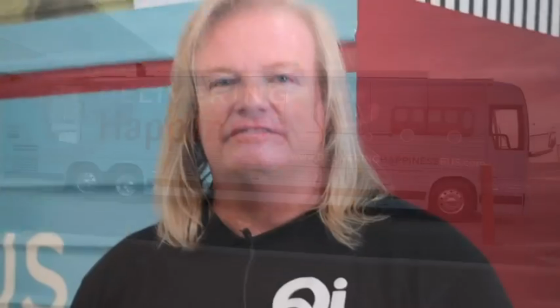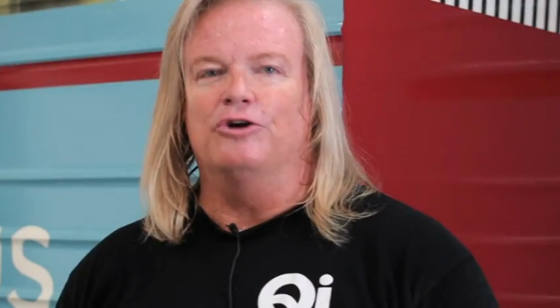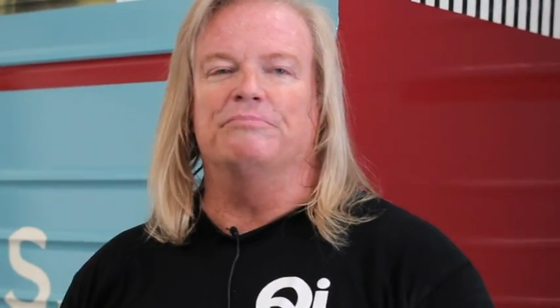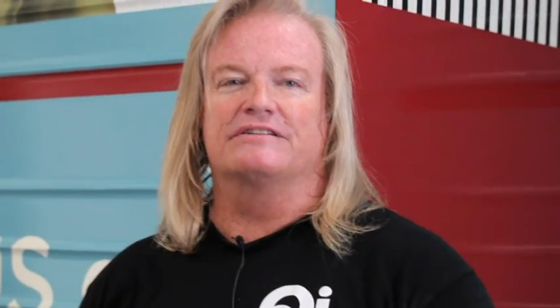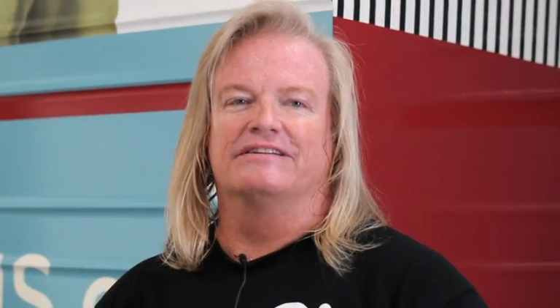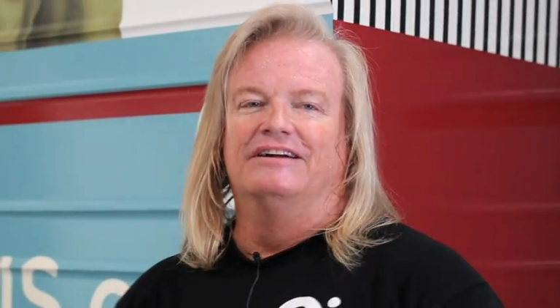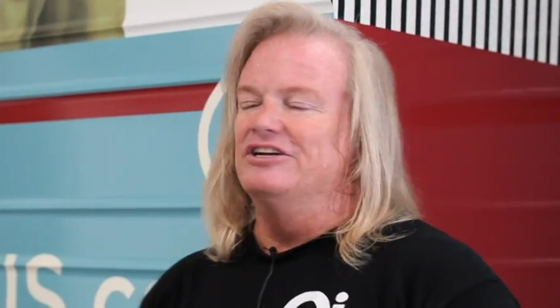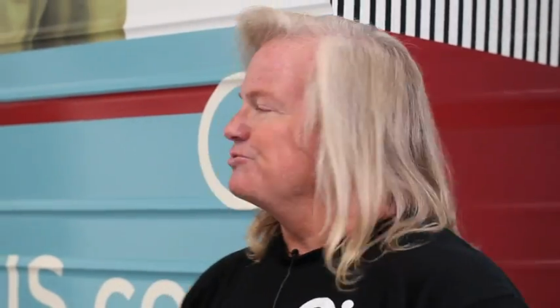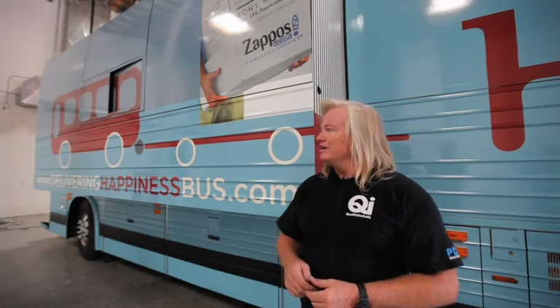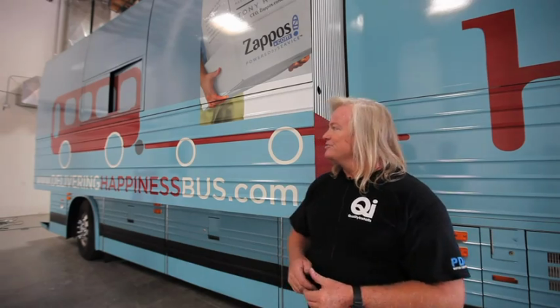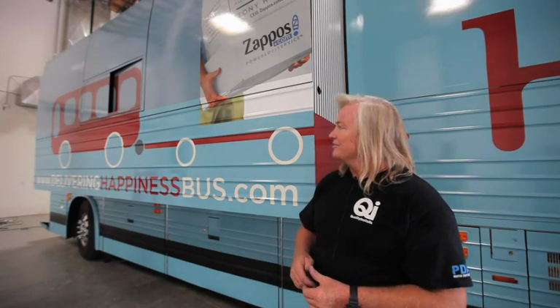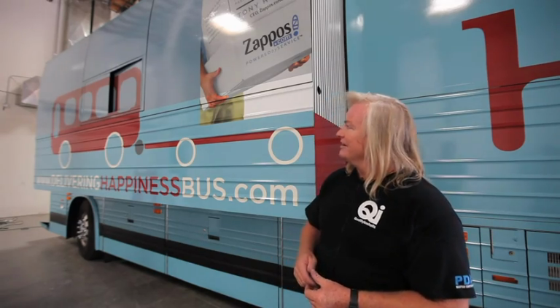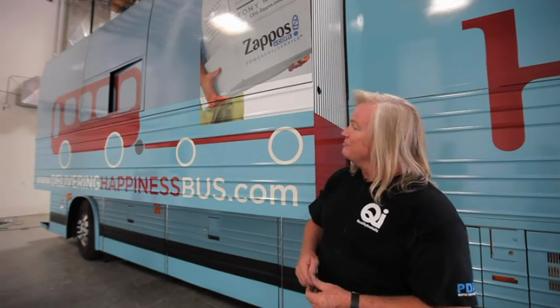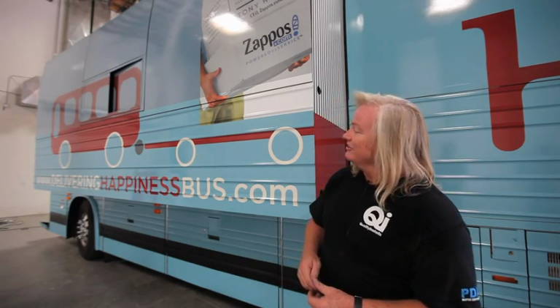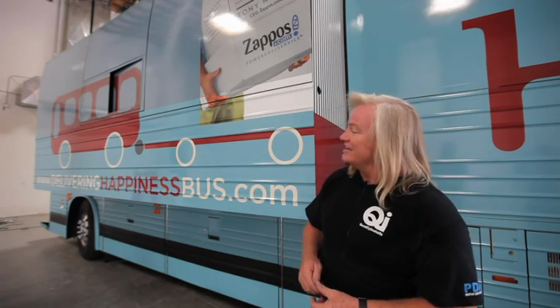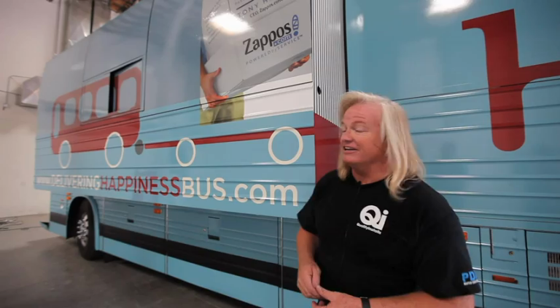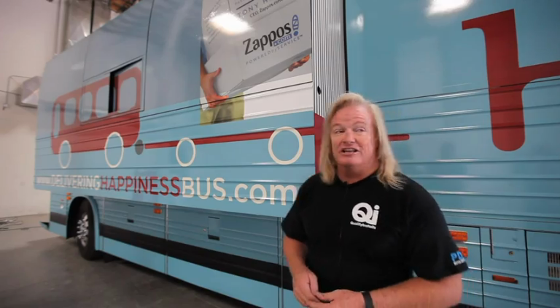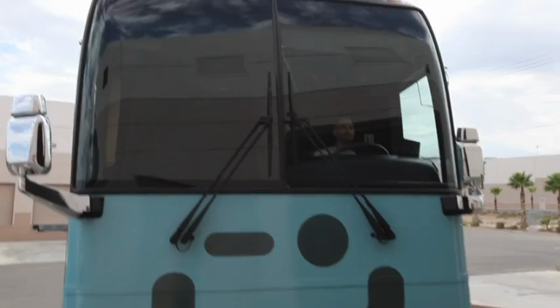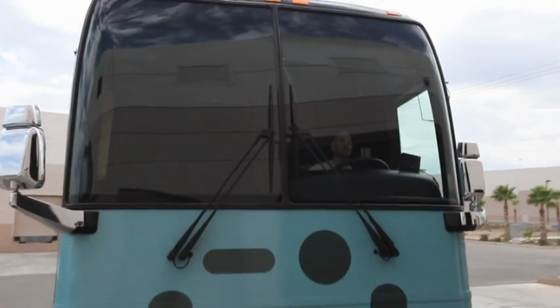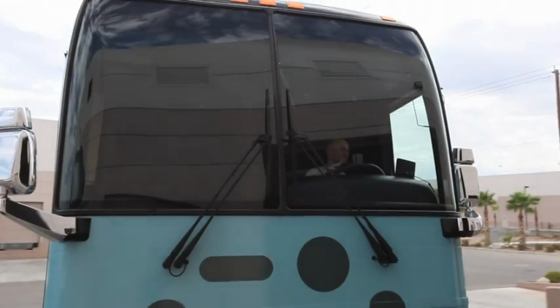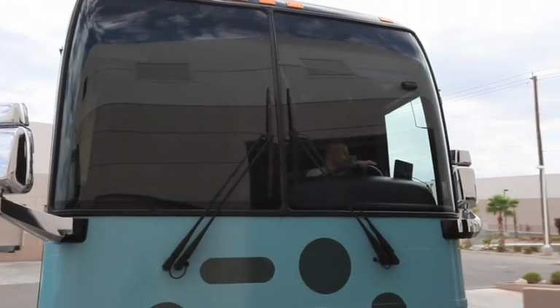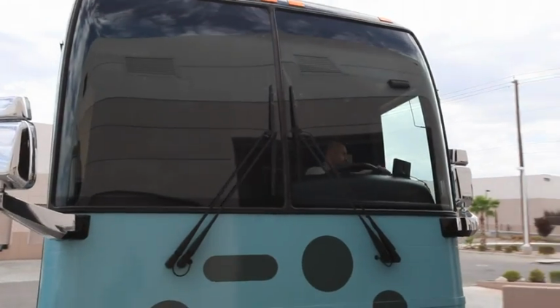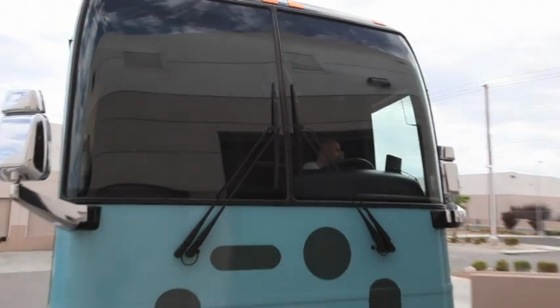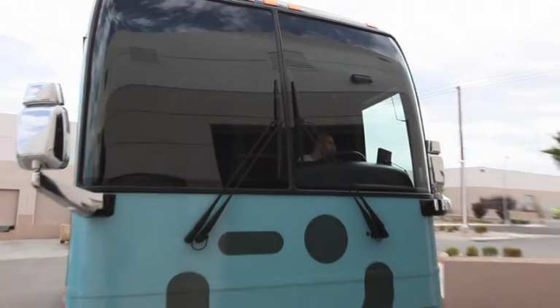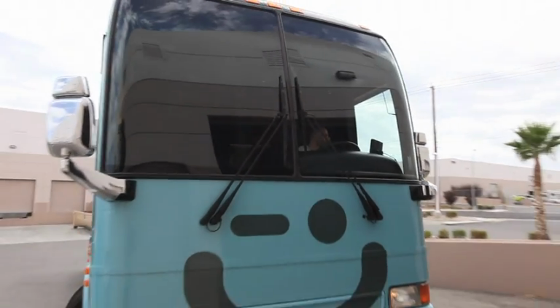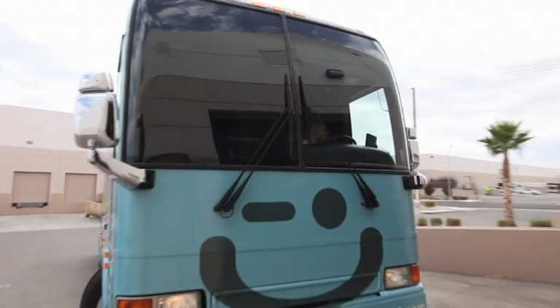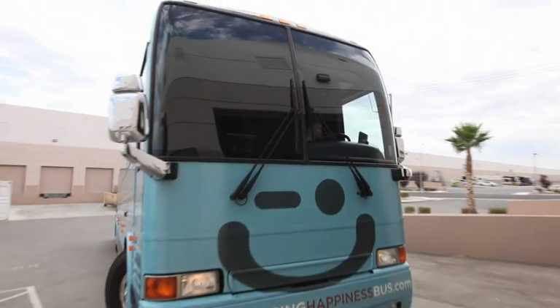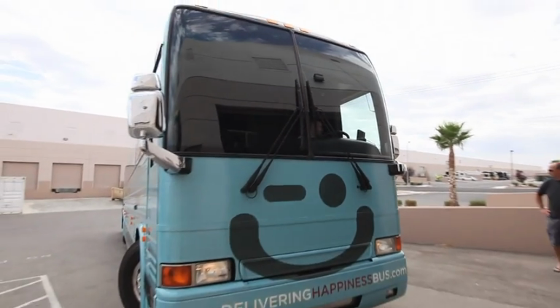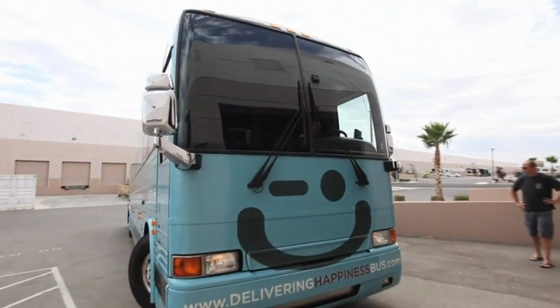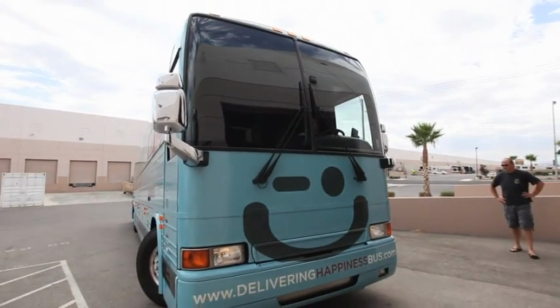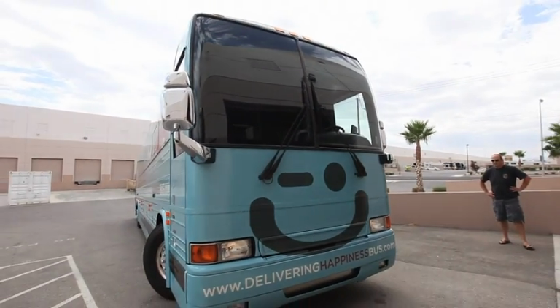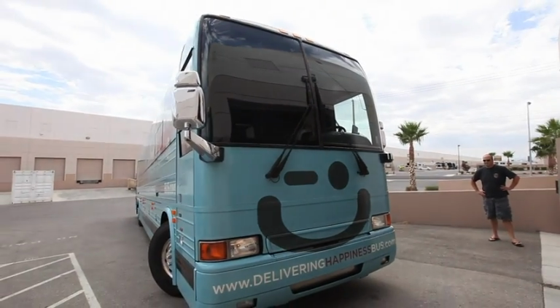I hope the bus does well on the tour and everybody looks at it and gets lots of attention. It was a good time wrapping it. Thank you.